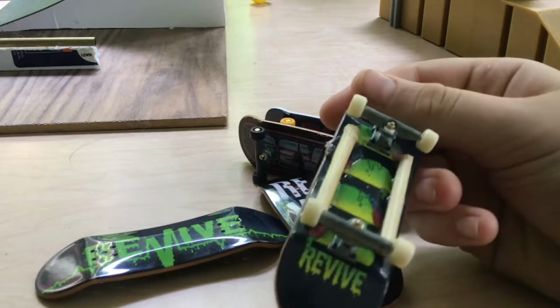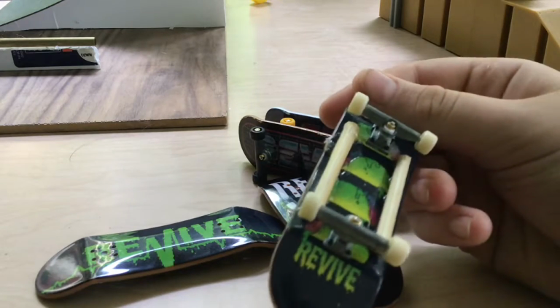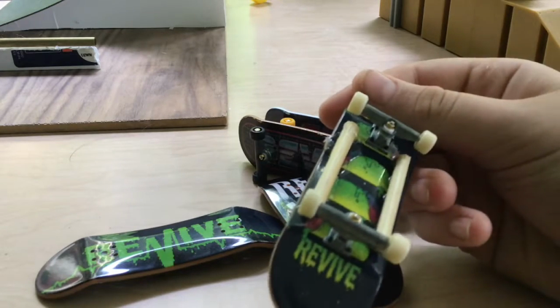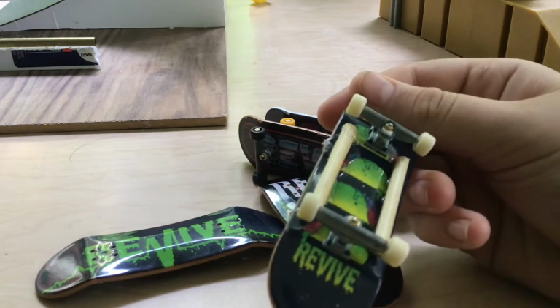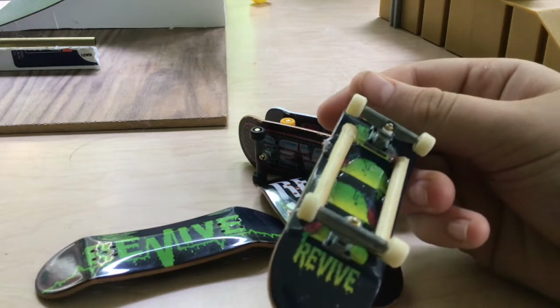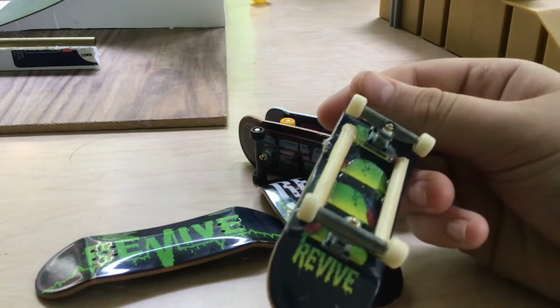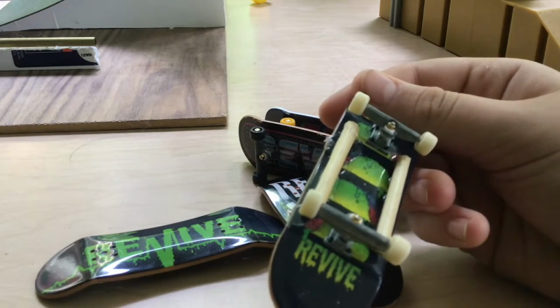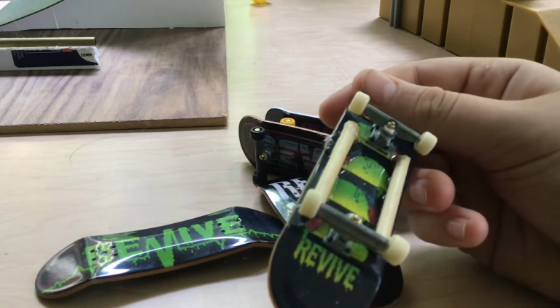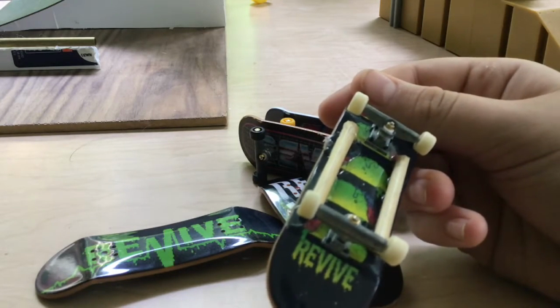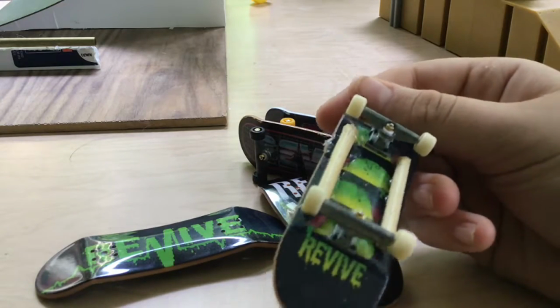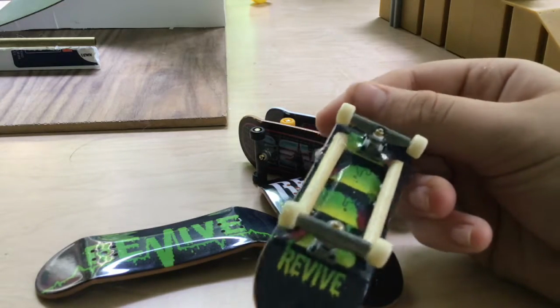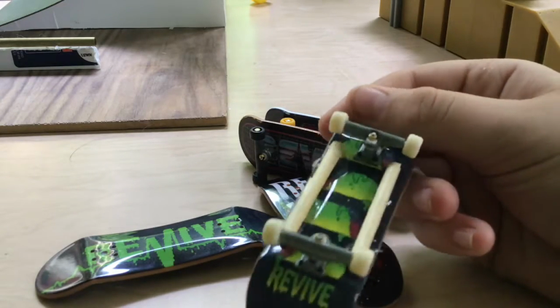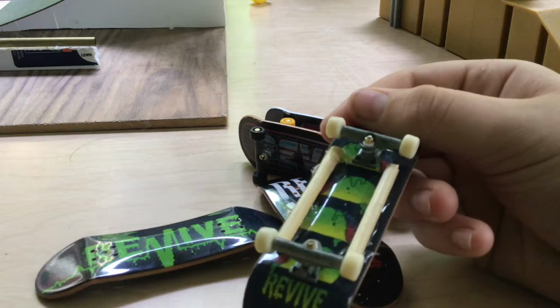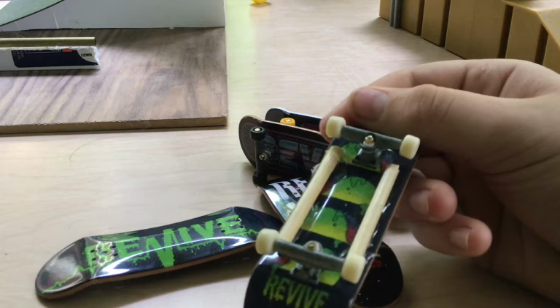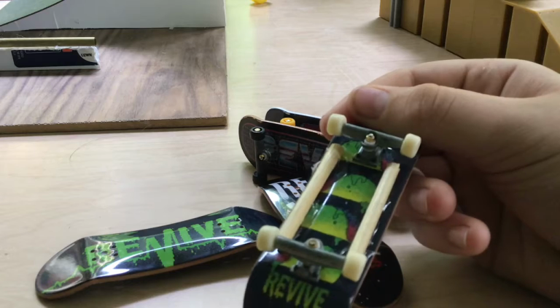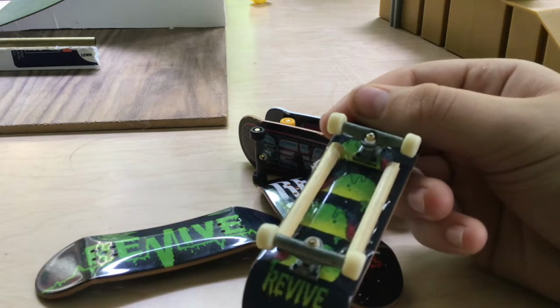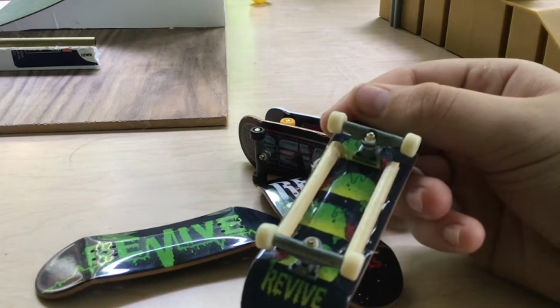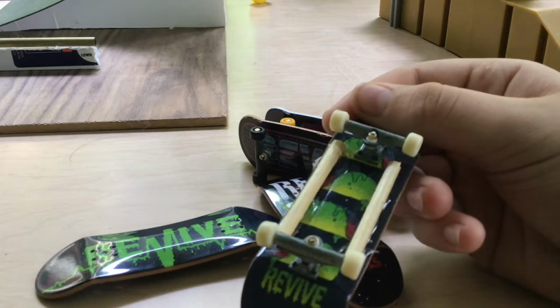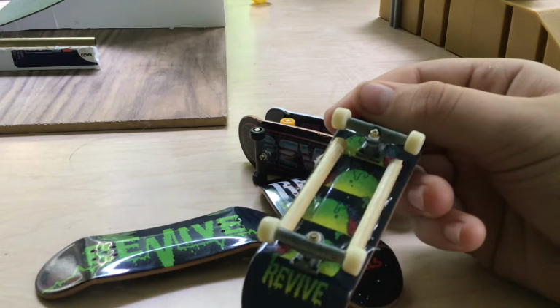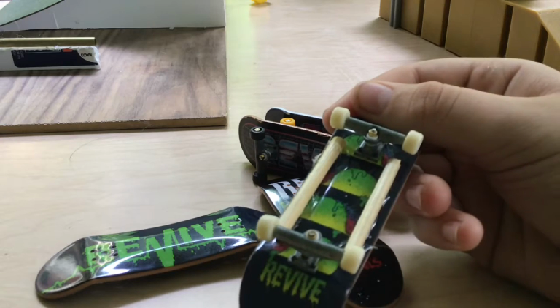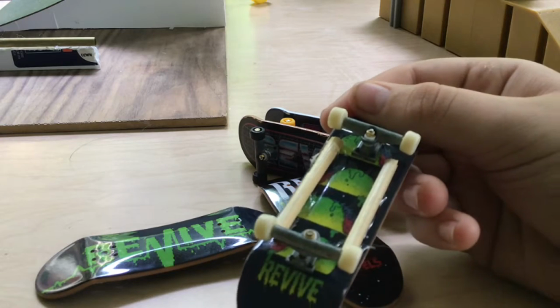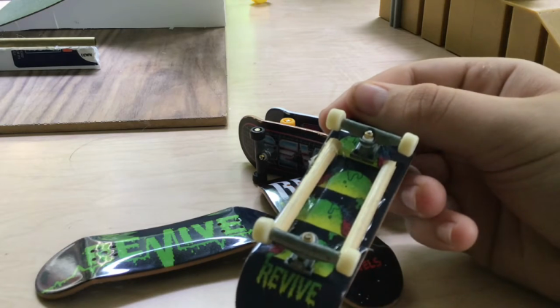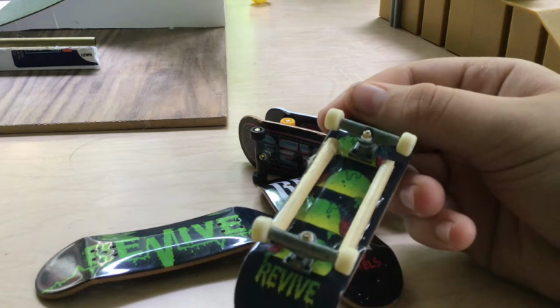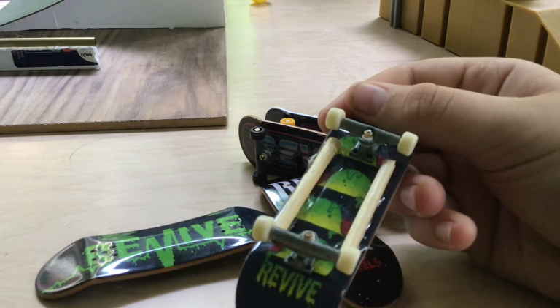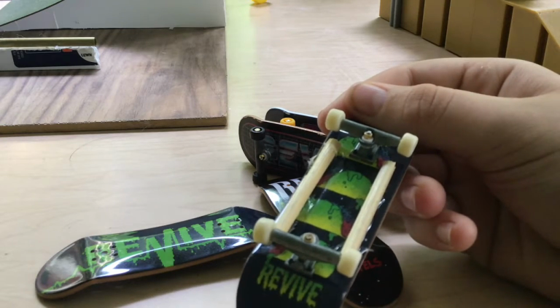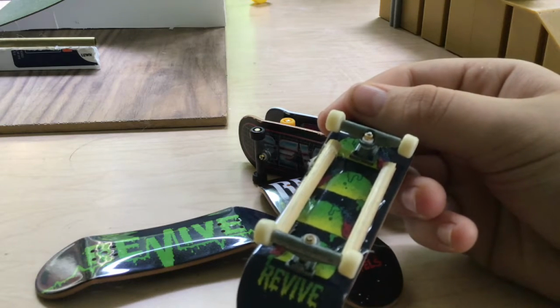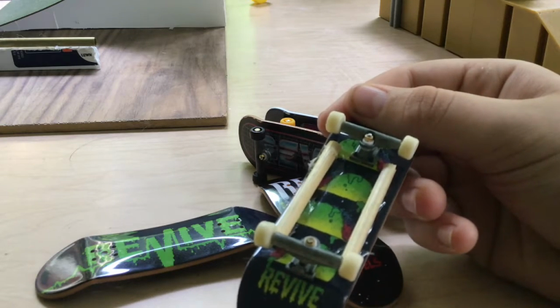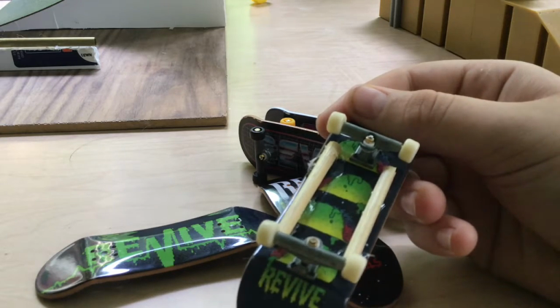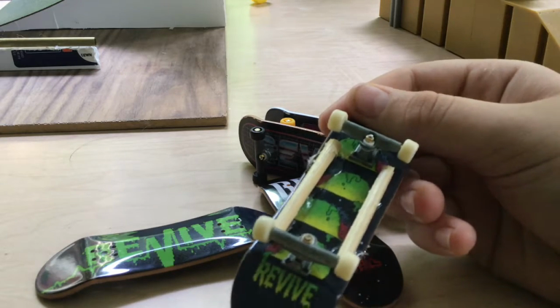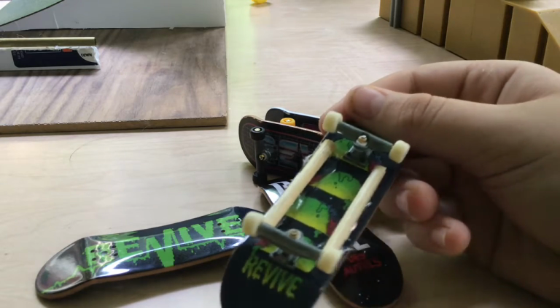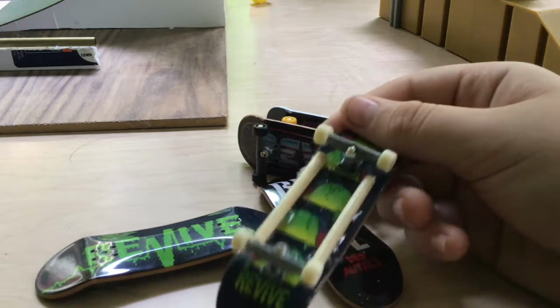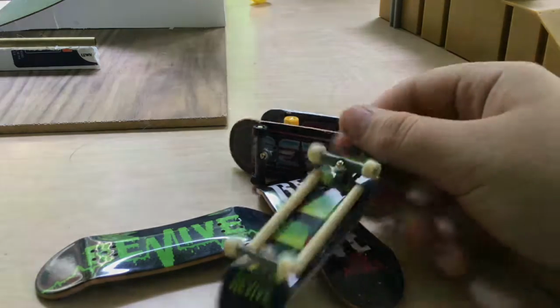For the rails, I took a barbecue stick, cut it up, and hot glued it on.